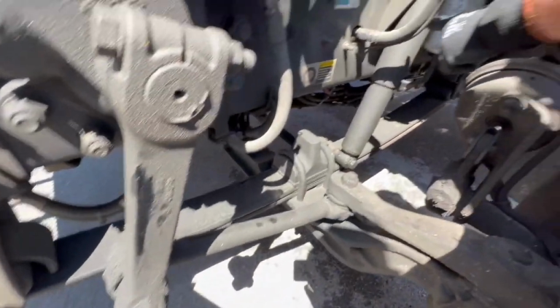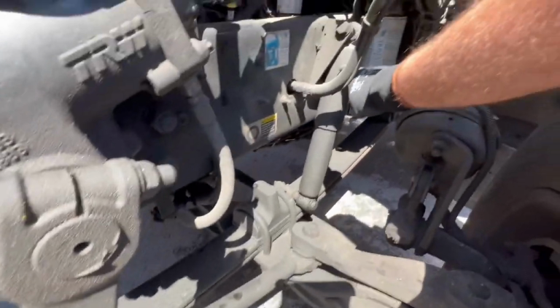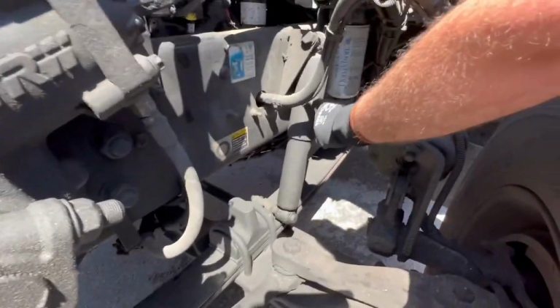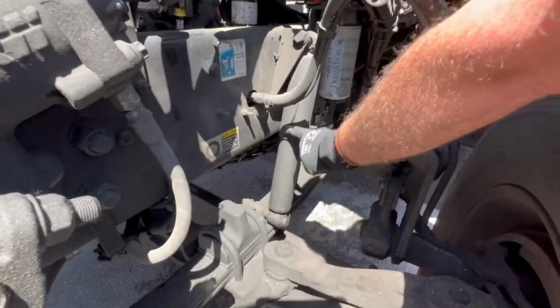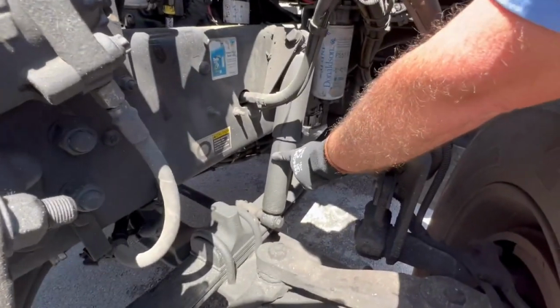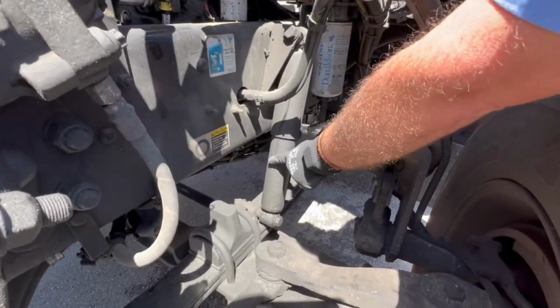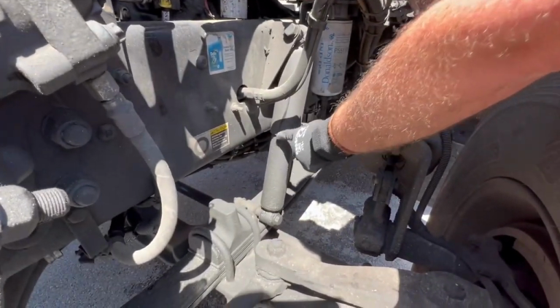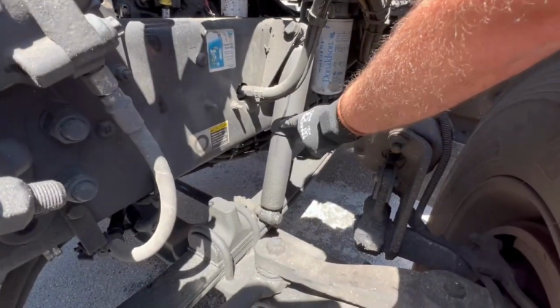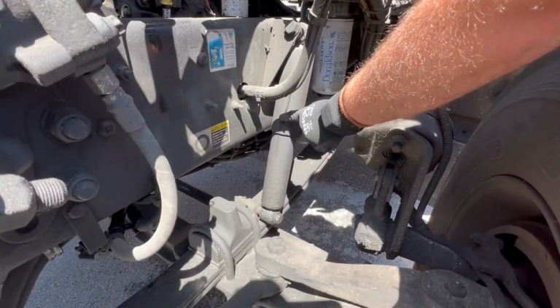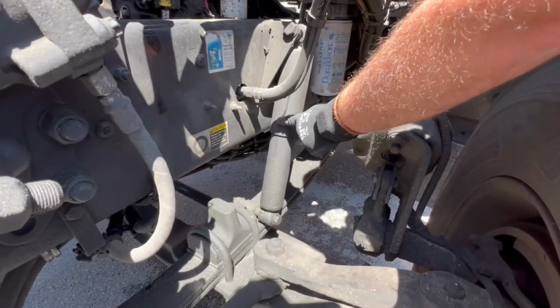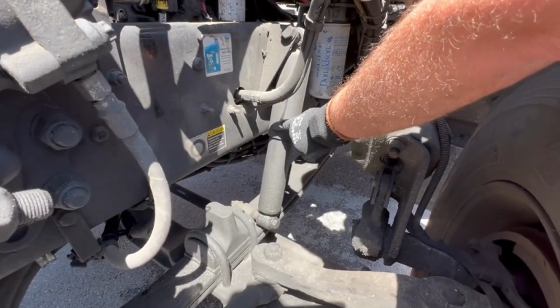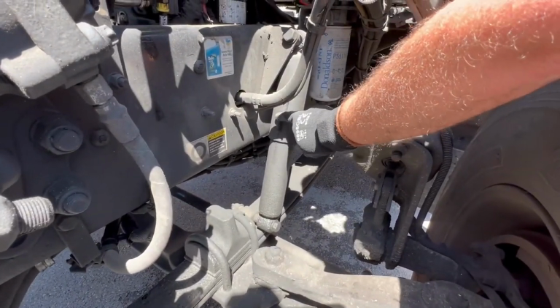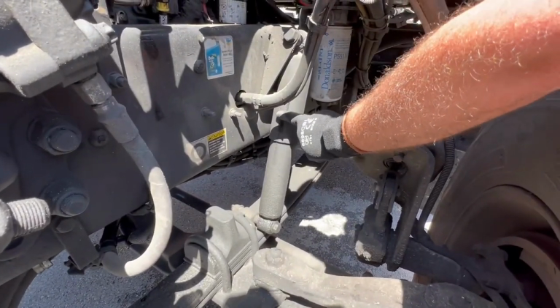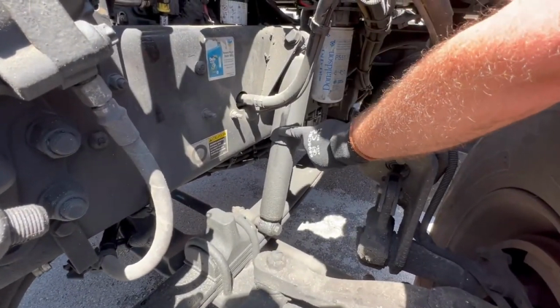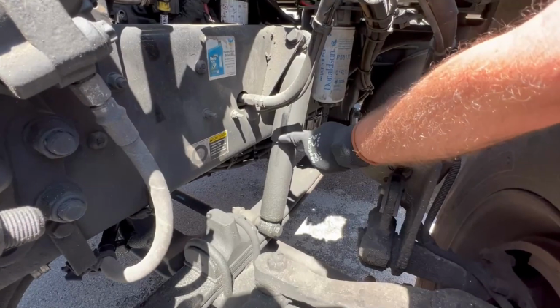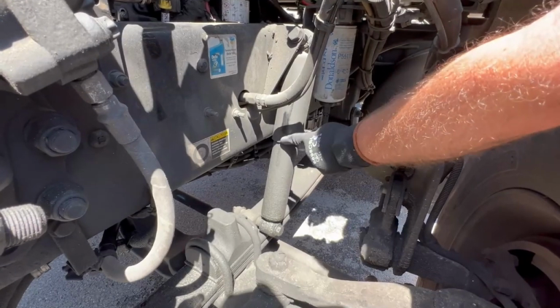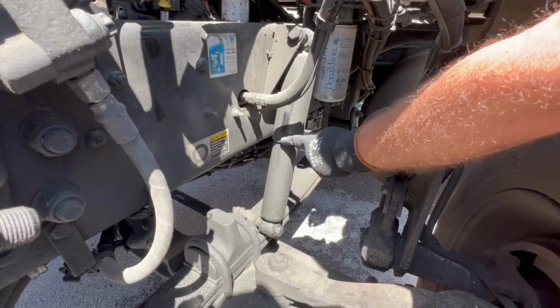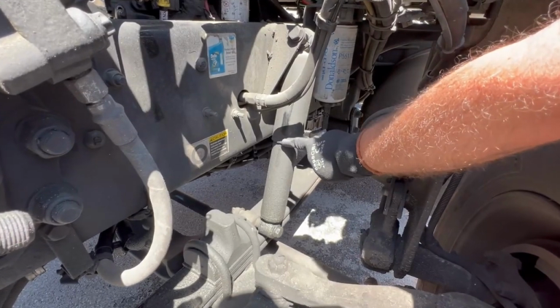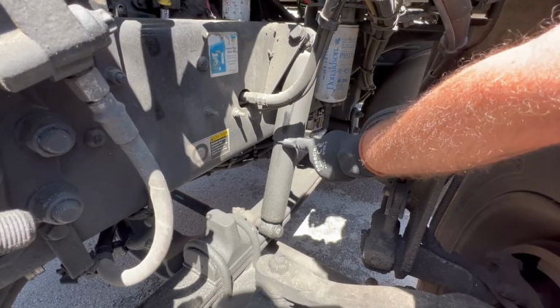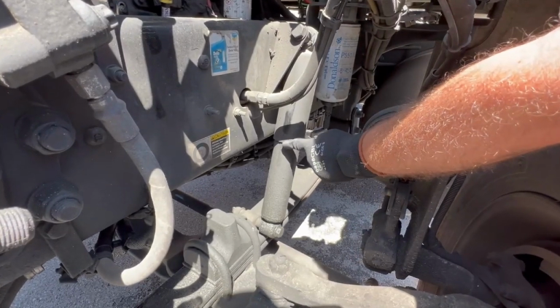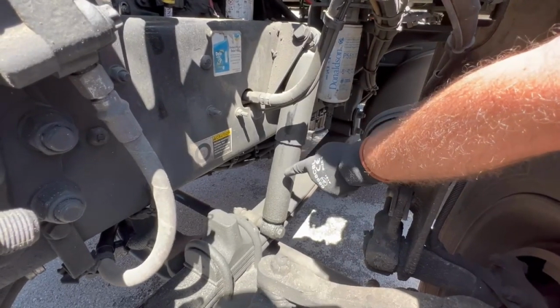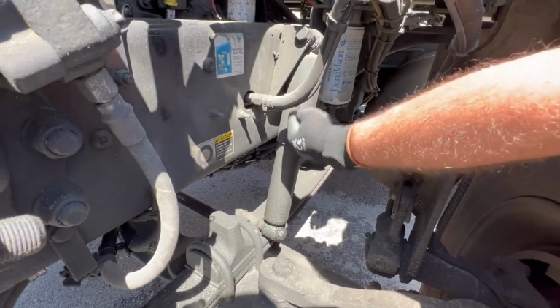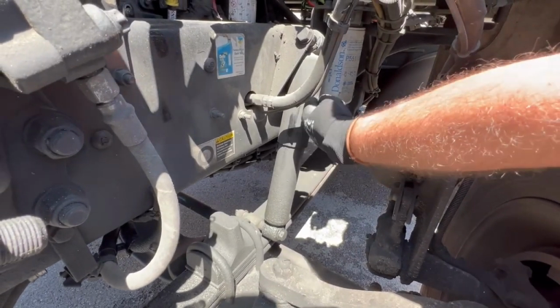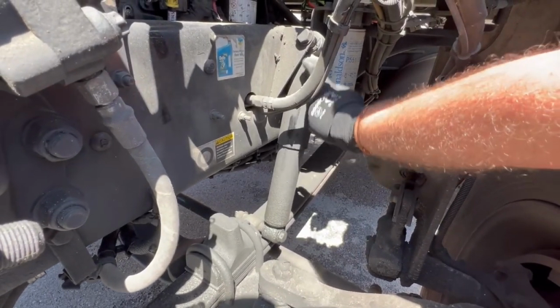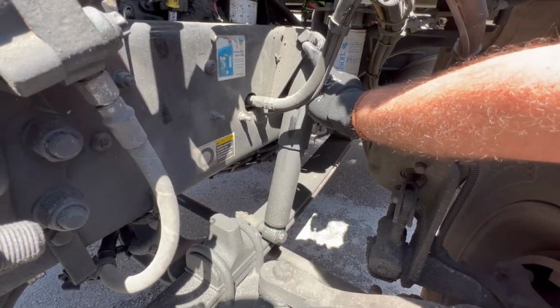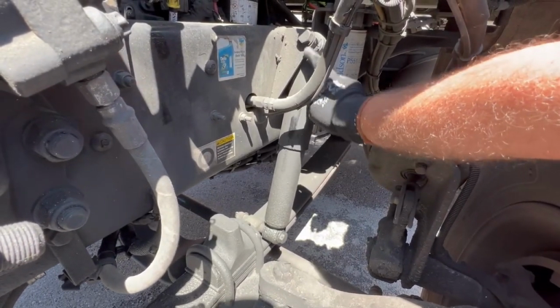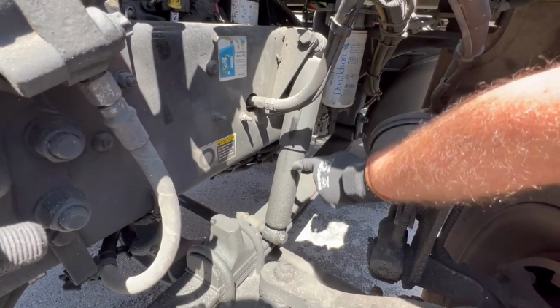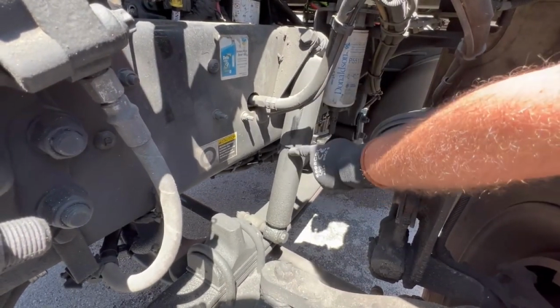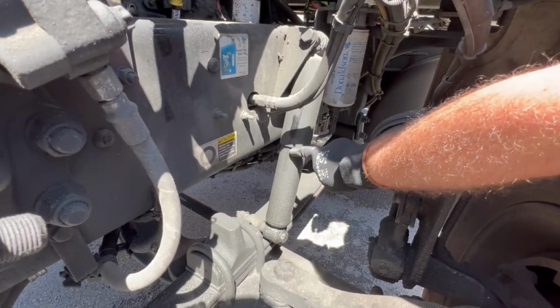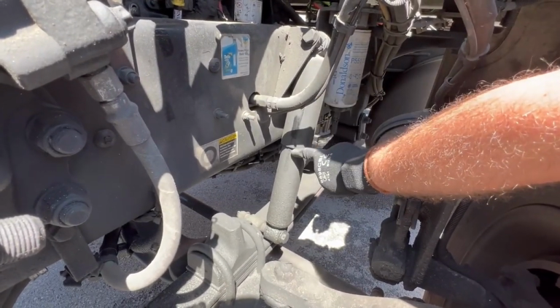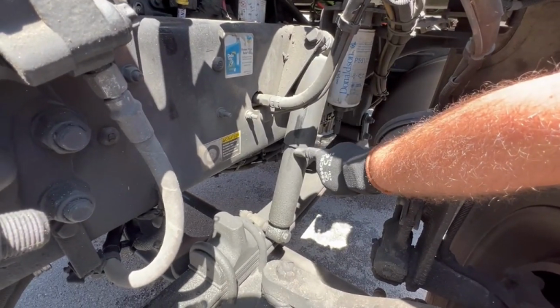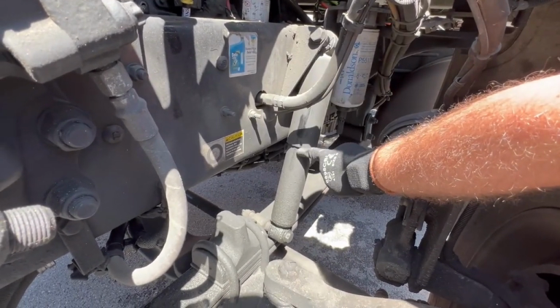This is your shock. Your shock is properly mounted and secured, it's not cracked, bent, or broken, it's not missing any nuts and bolts, and there are no leaks.